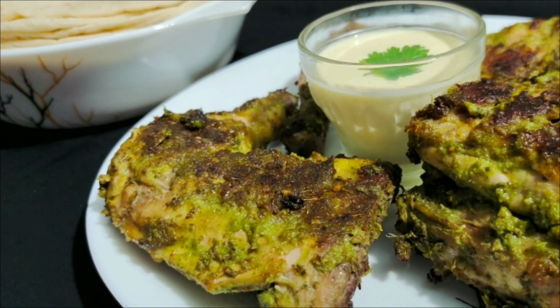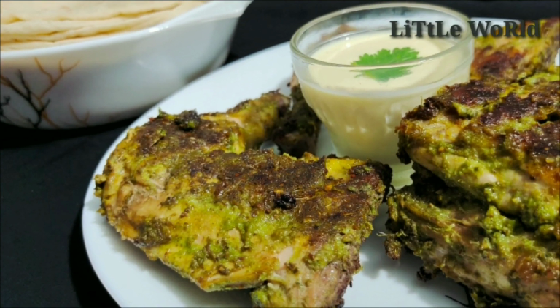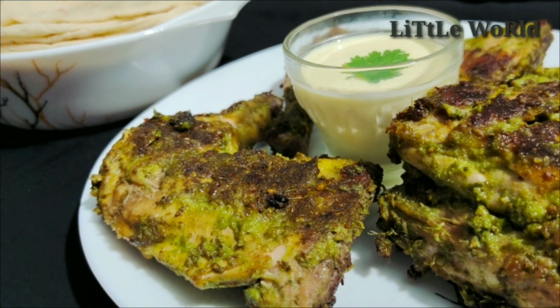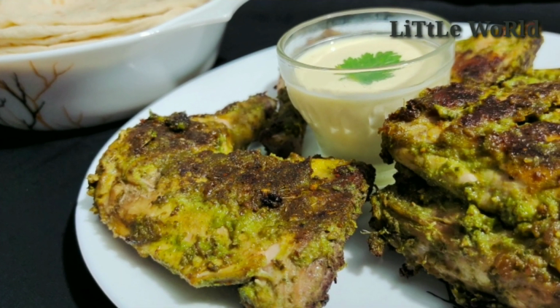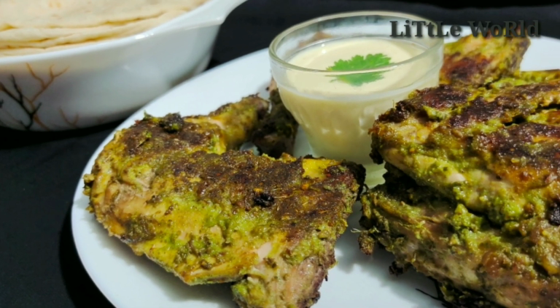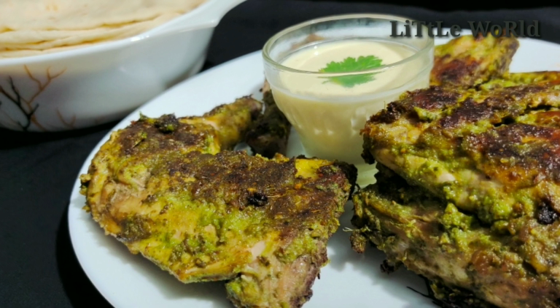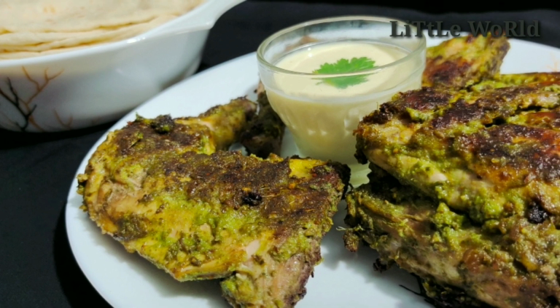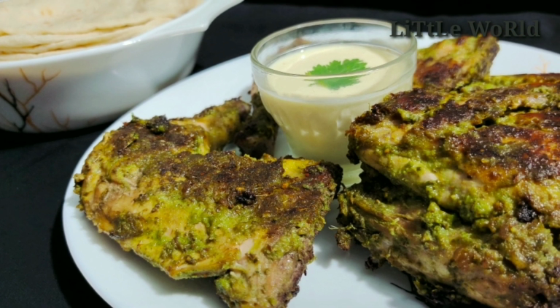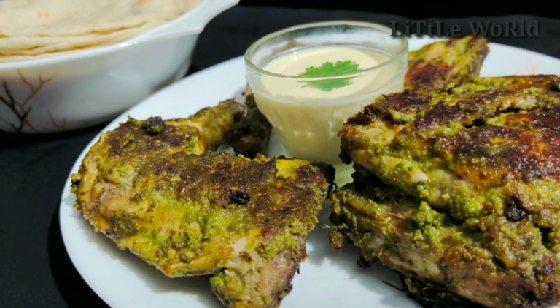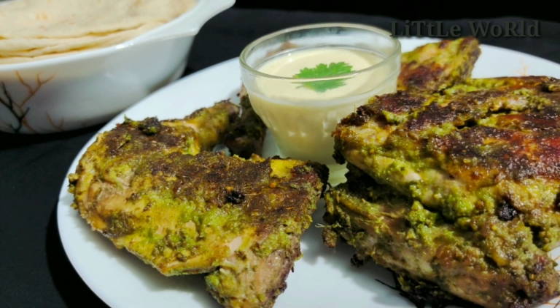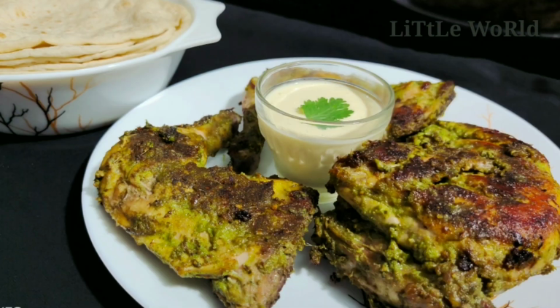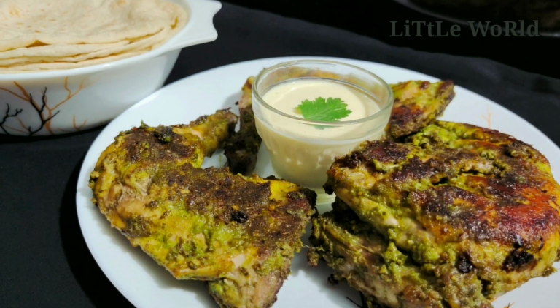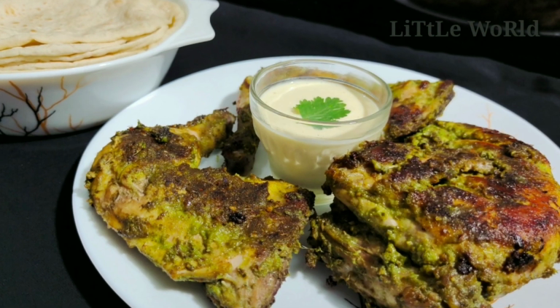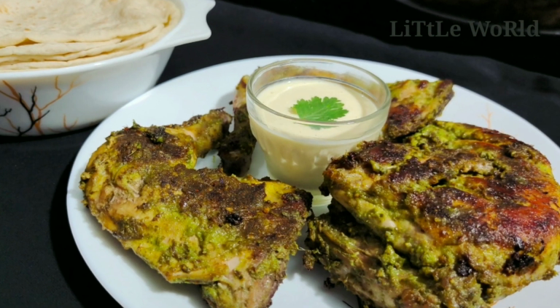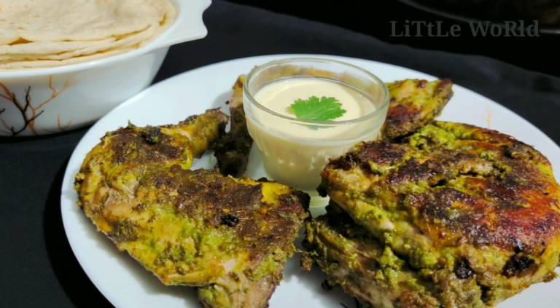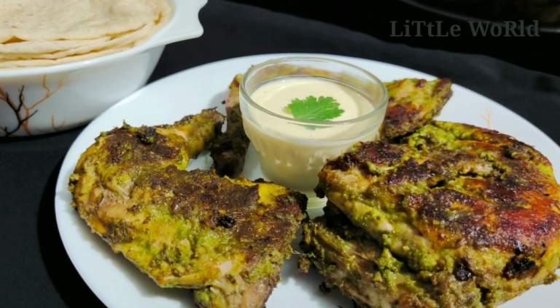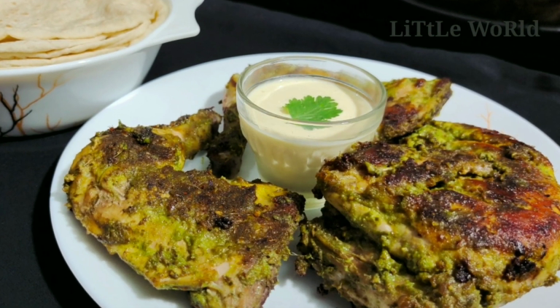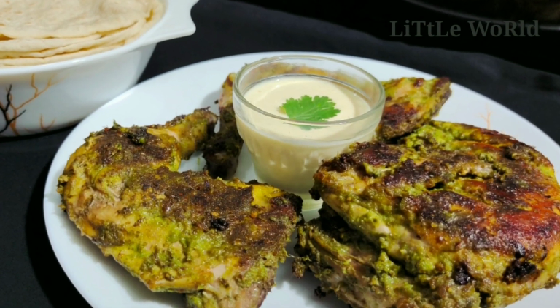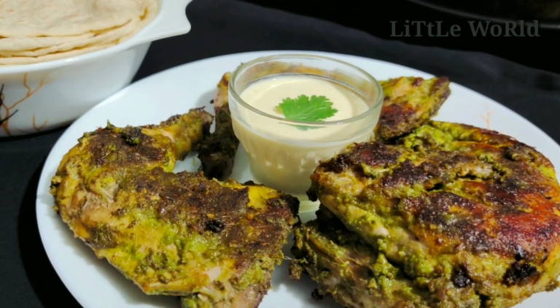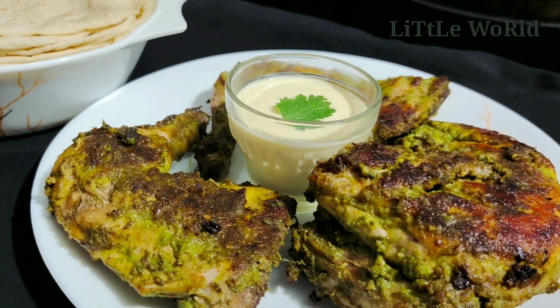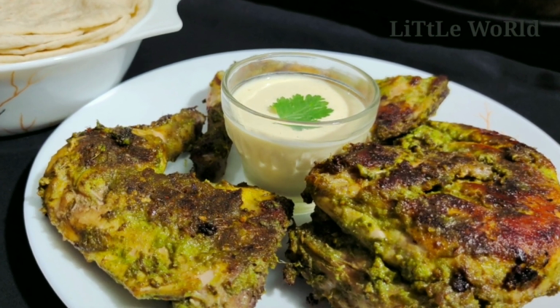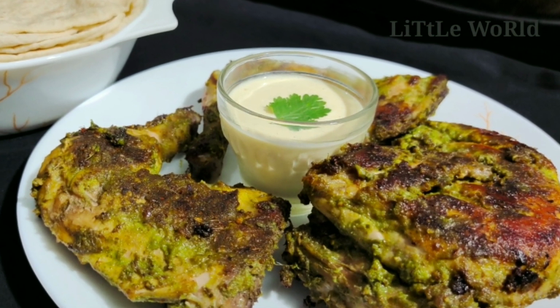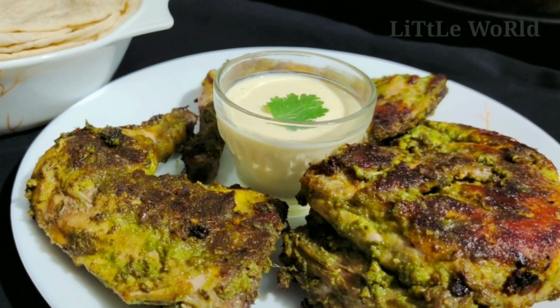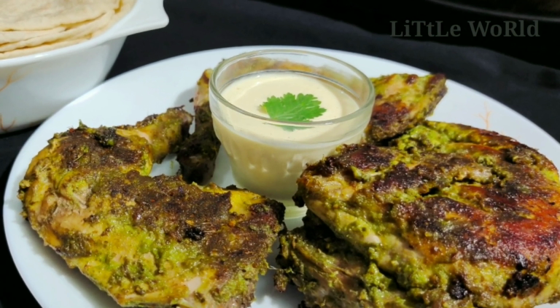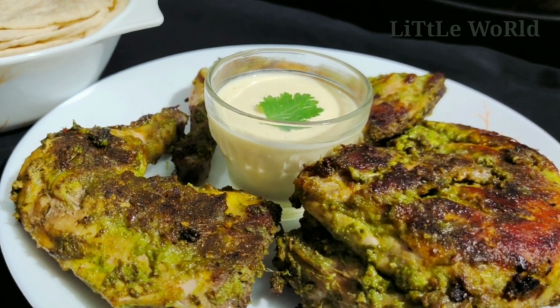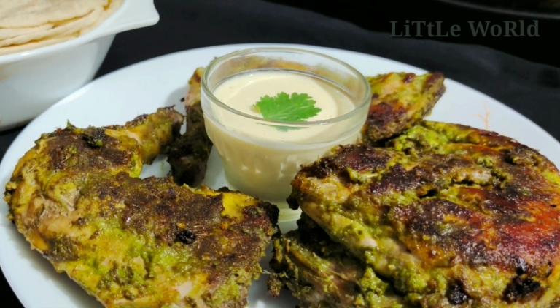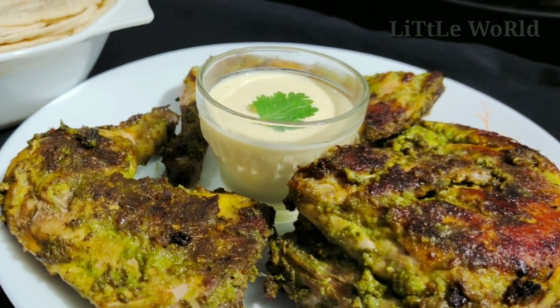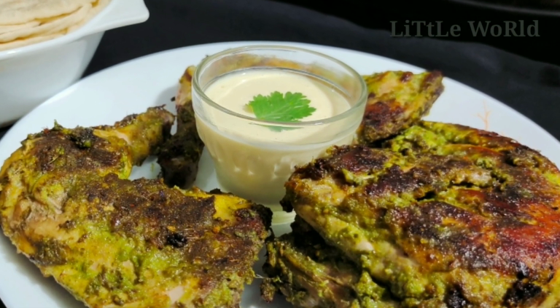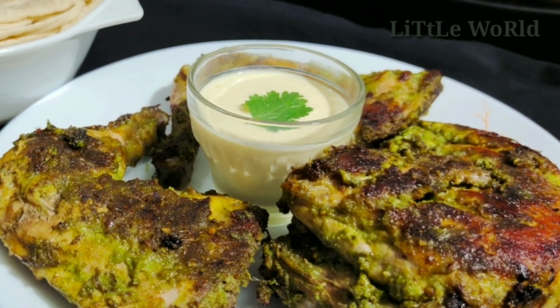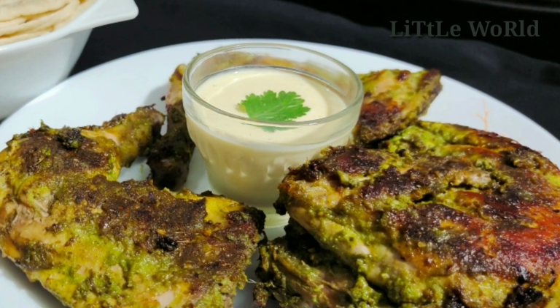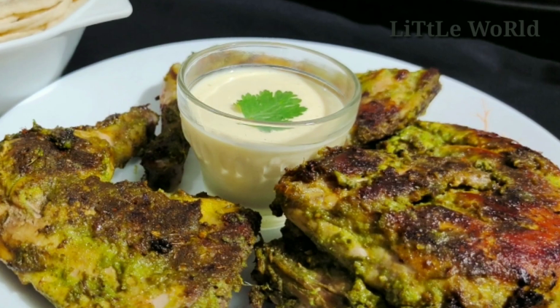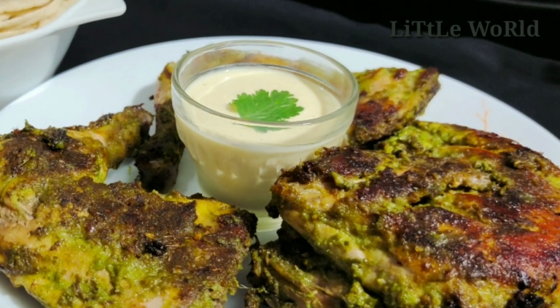Hi friends, welcome back to Little World. I have a recipe for a tasty green pepper chicken.